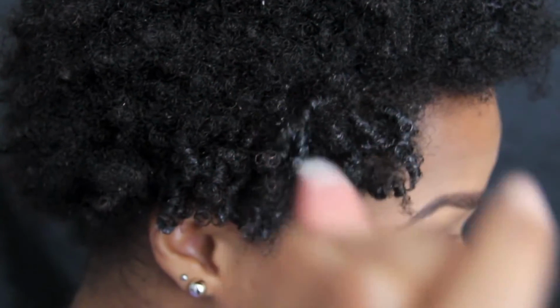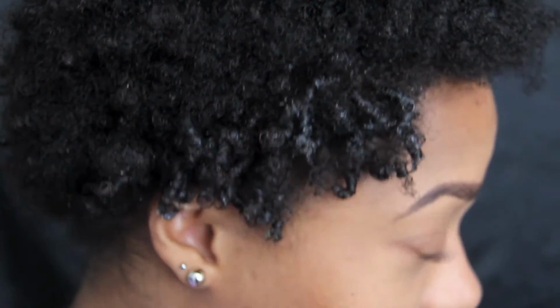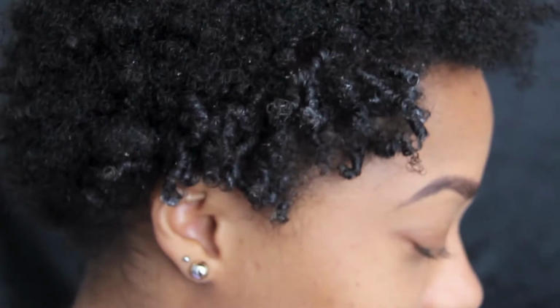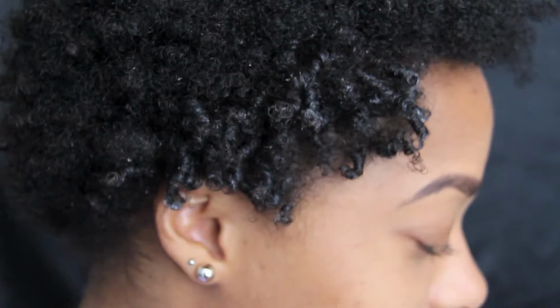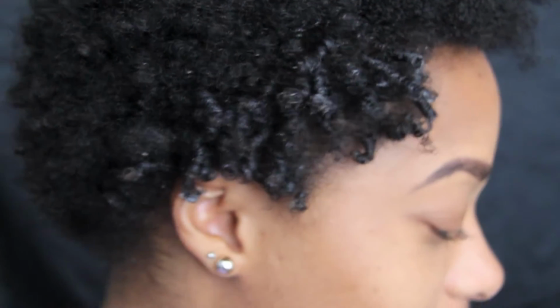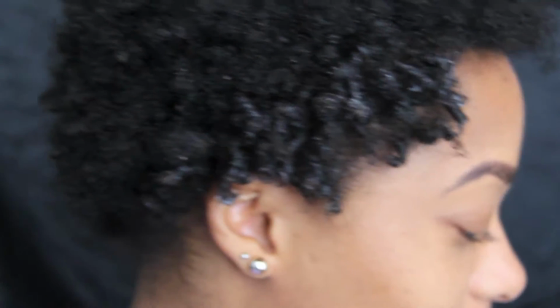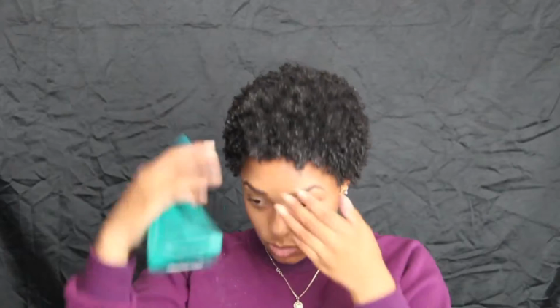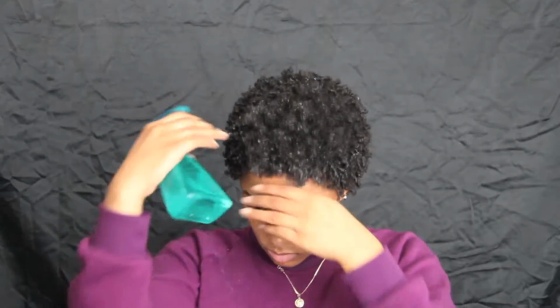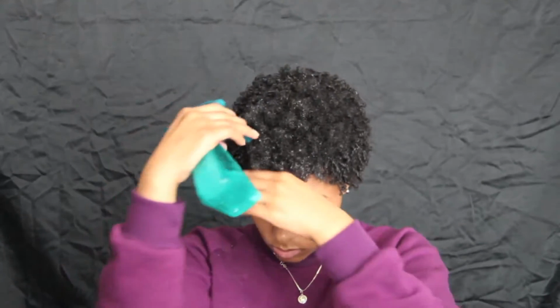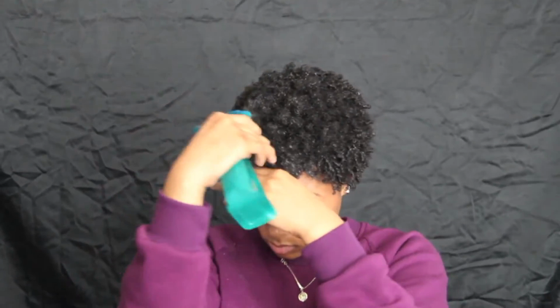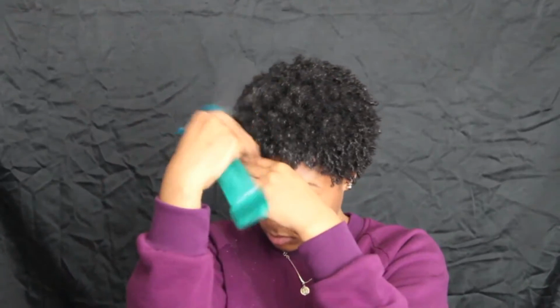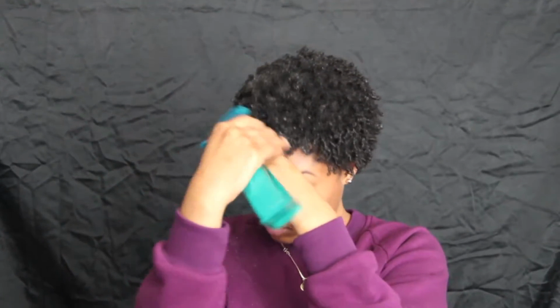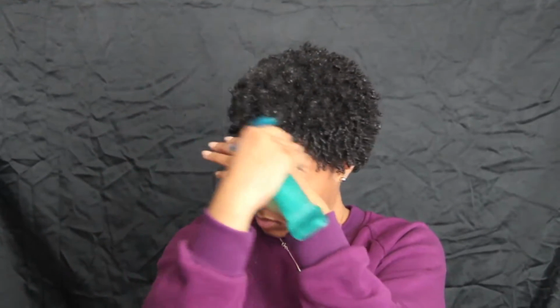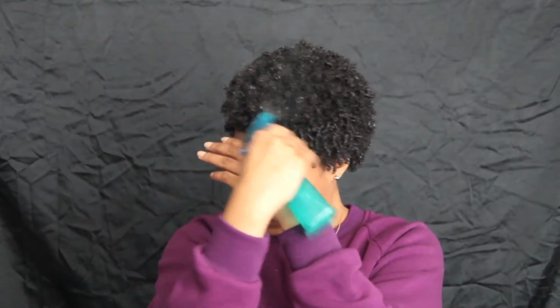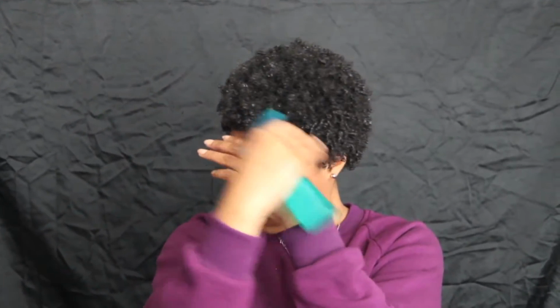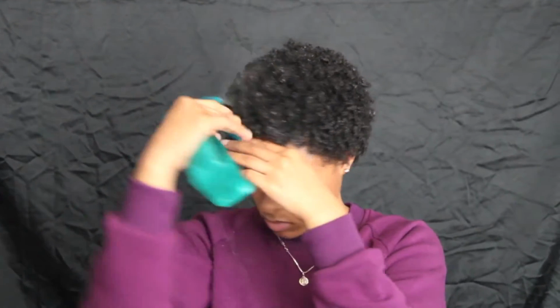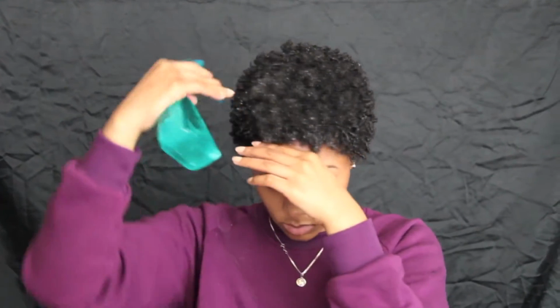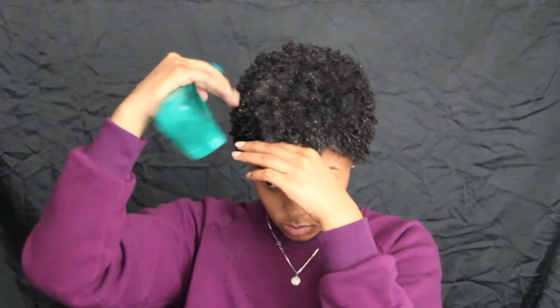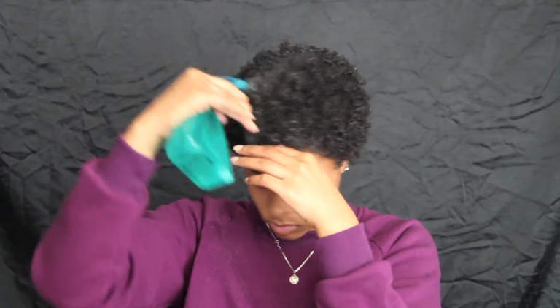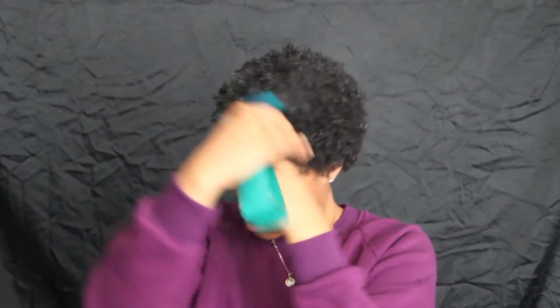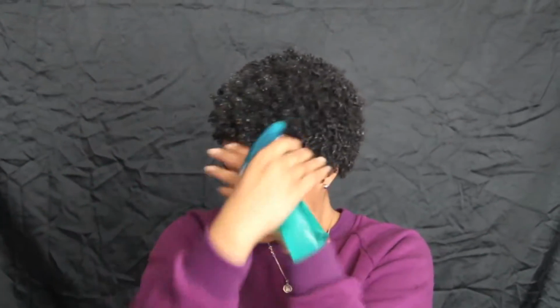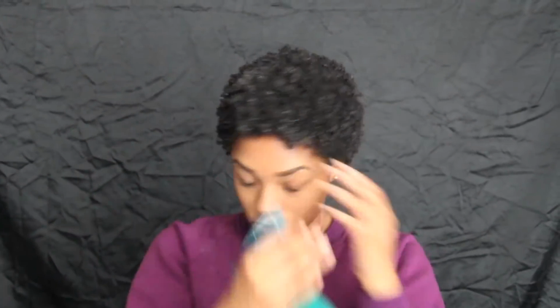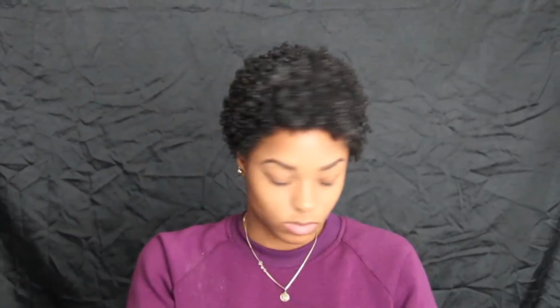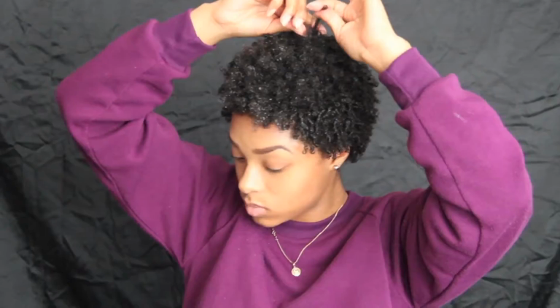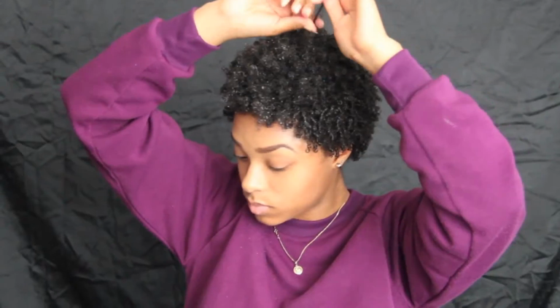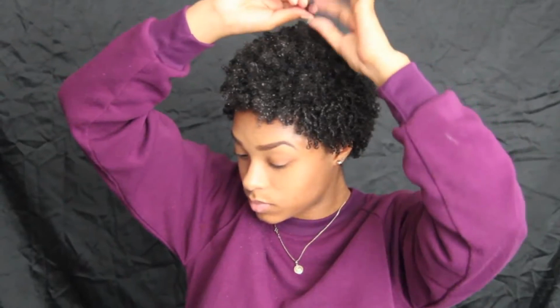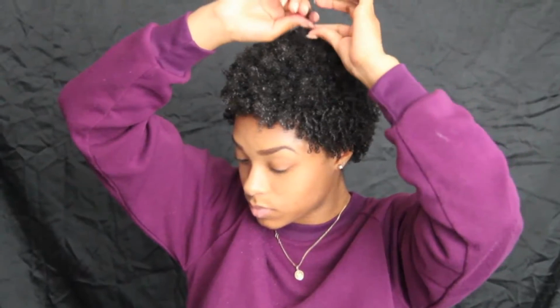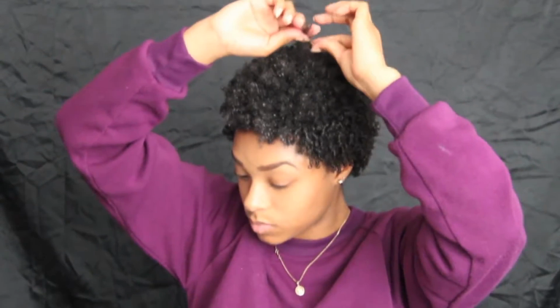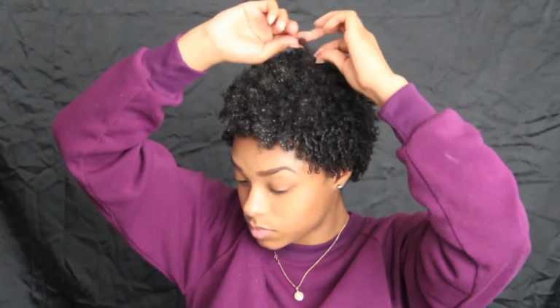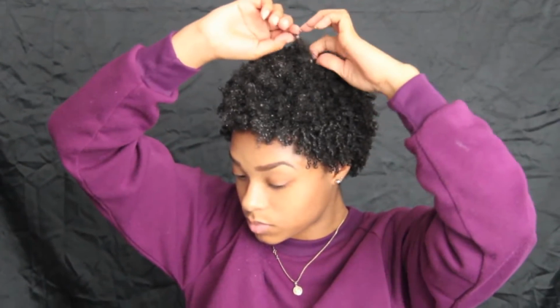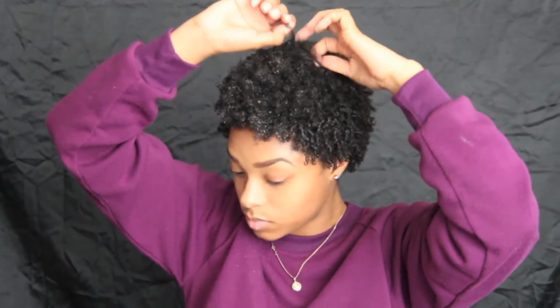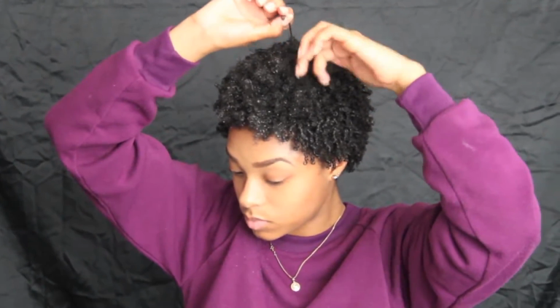Throughout this process, my hair can start to dry, so I just like to re-wet my hair with the spray bottle.